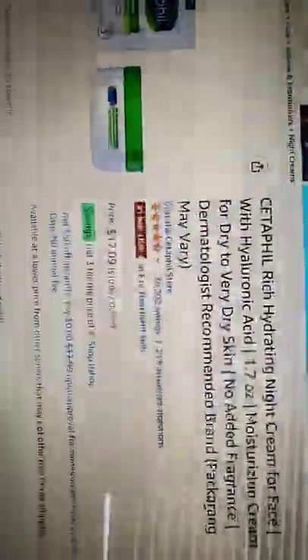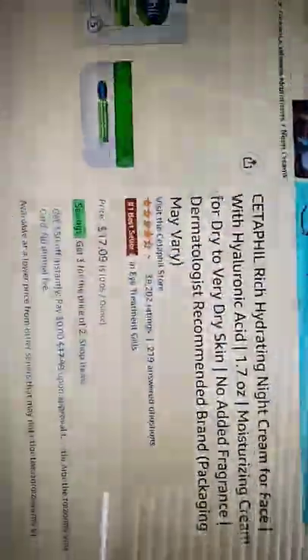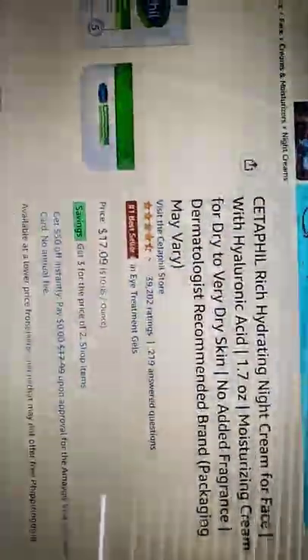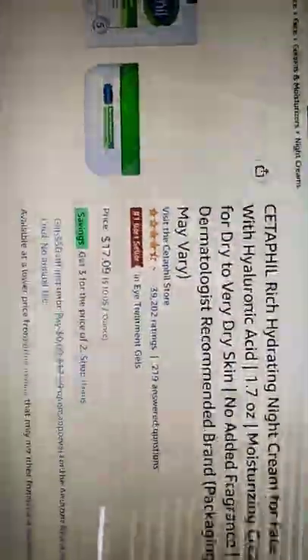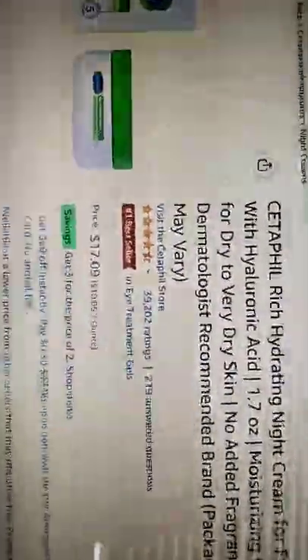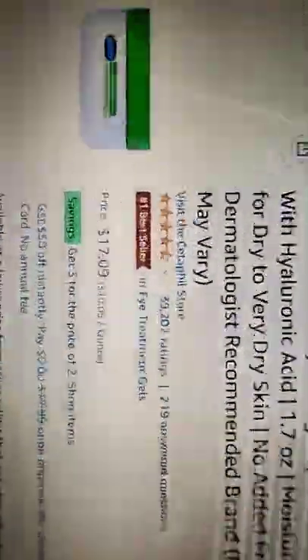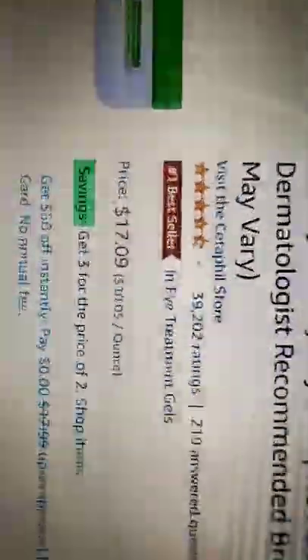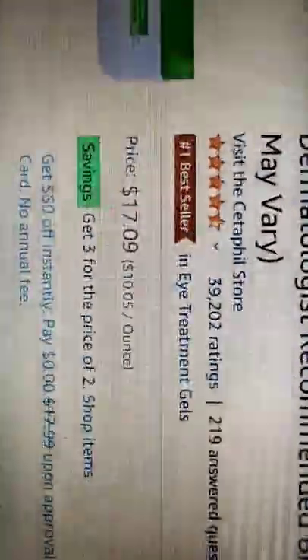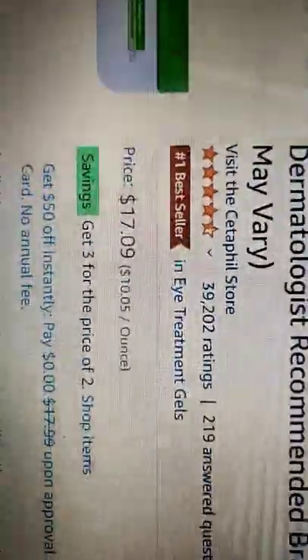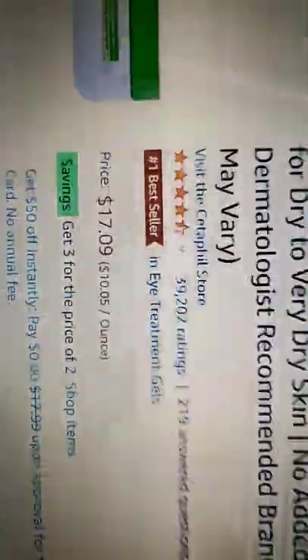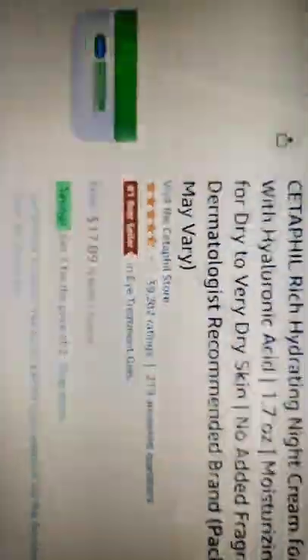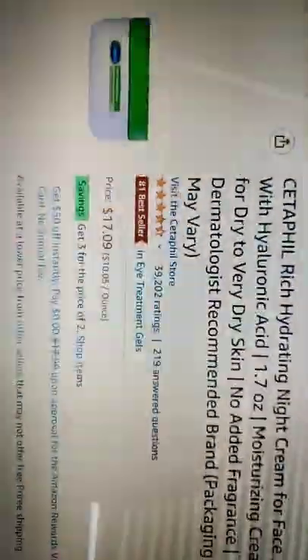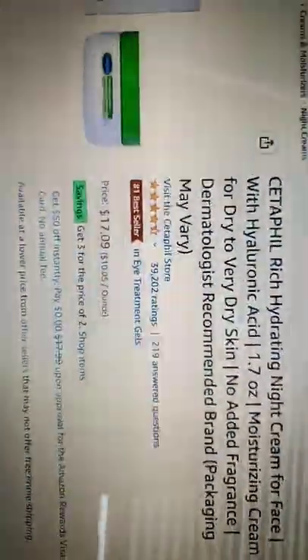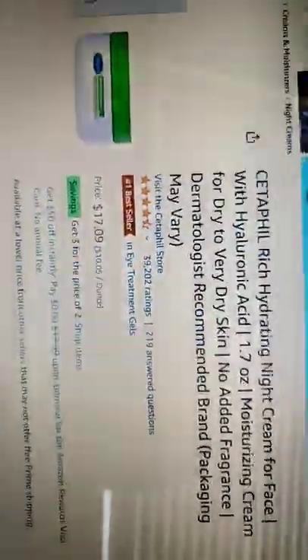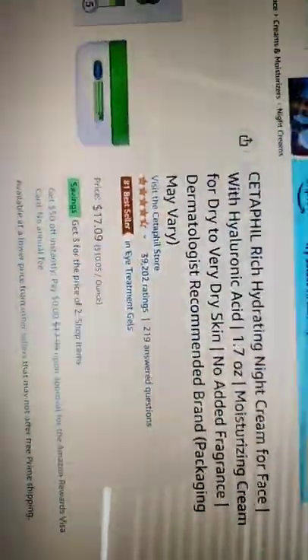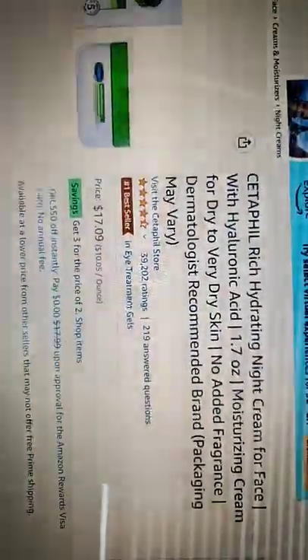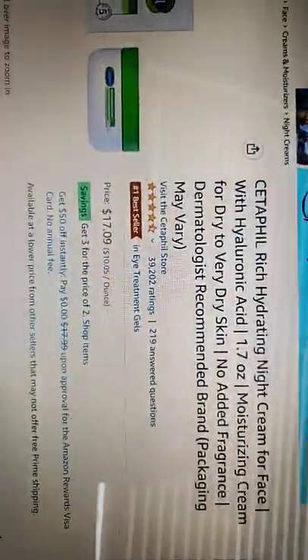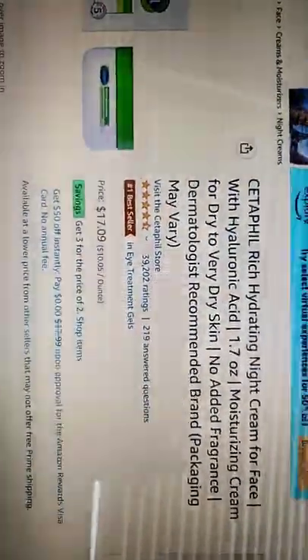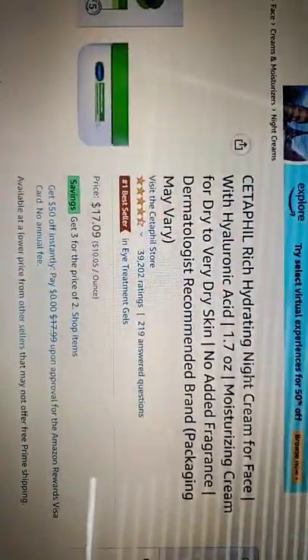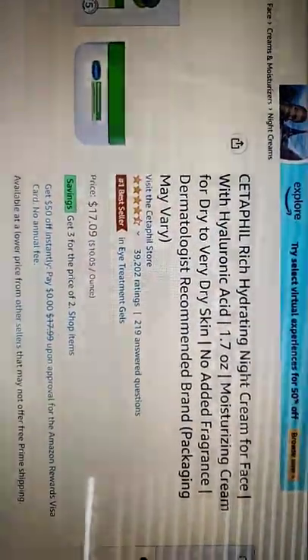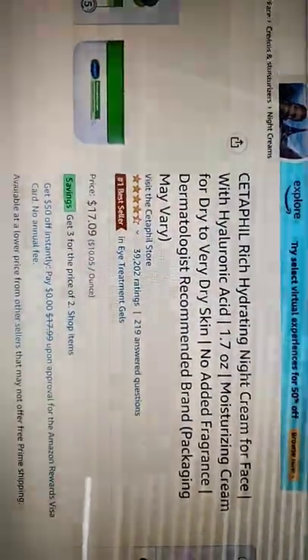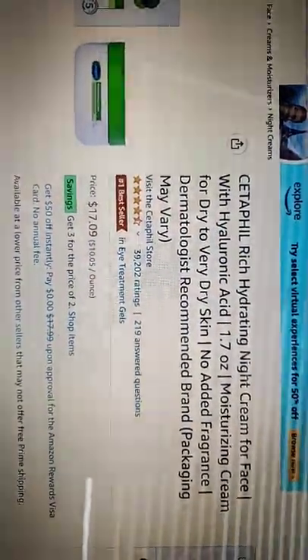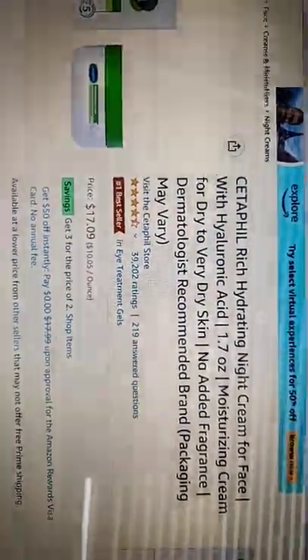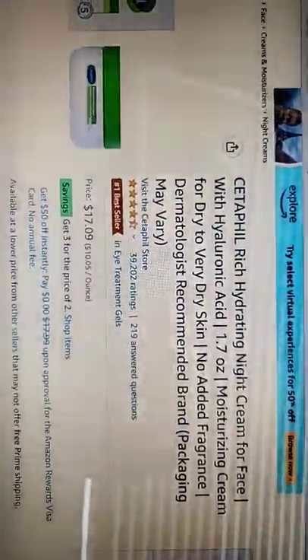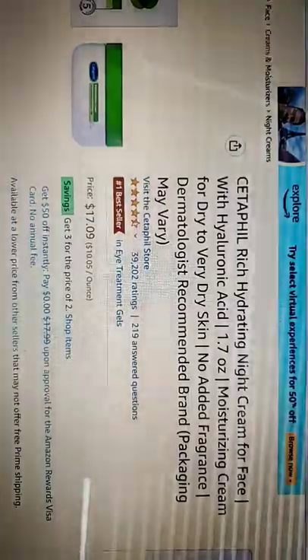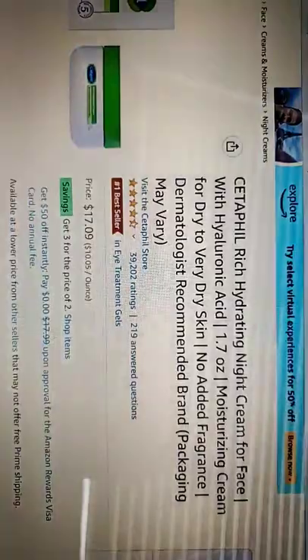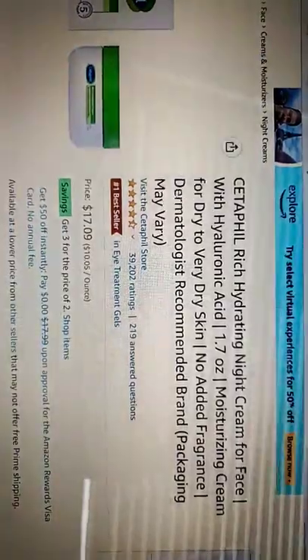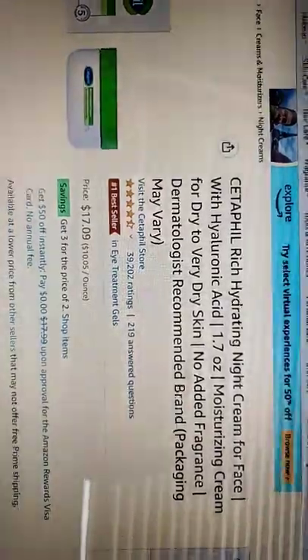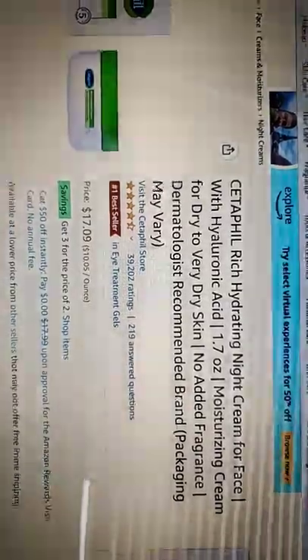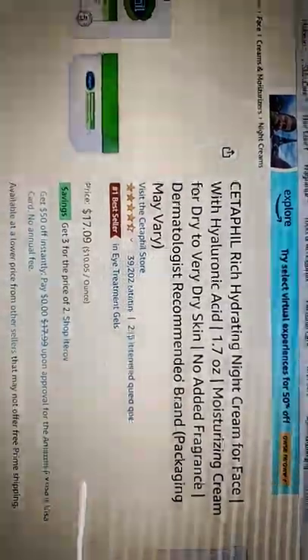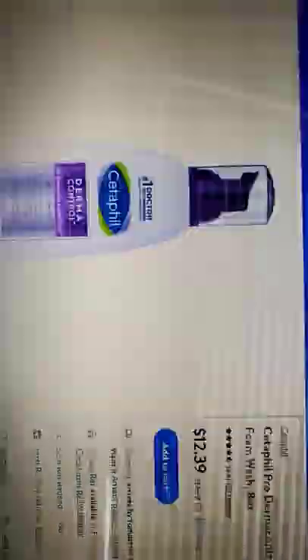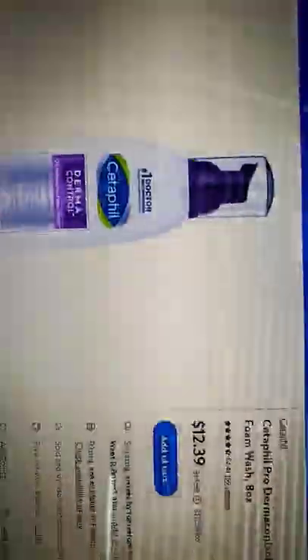Next, you should use this. It's $17 and it's a Cetaphil rich hydrating night cream for face. It's really good.